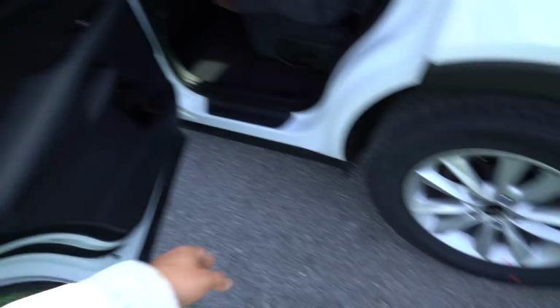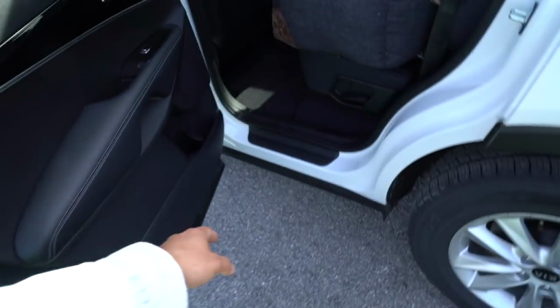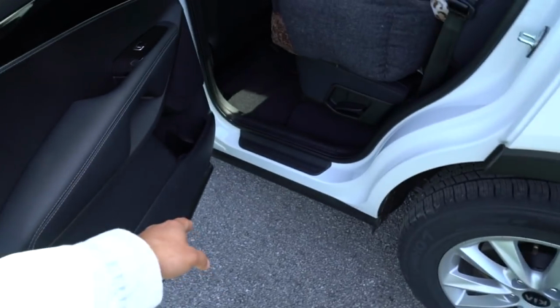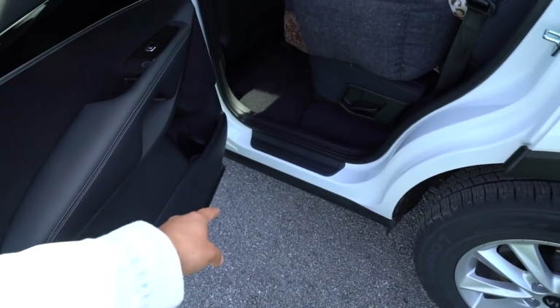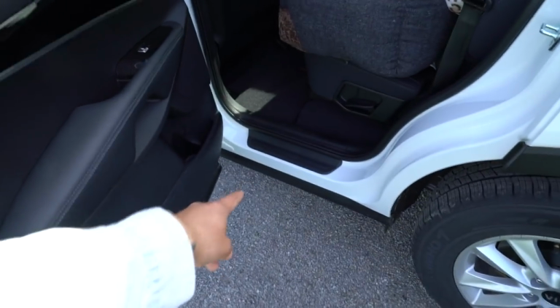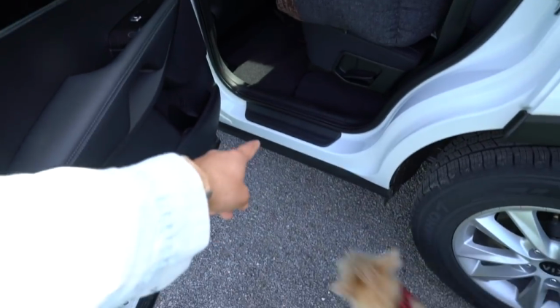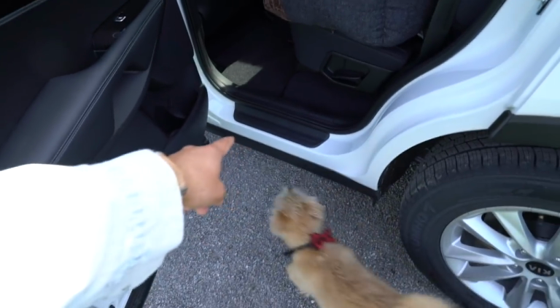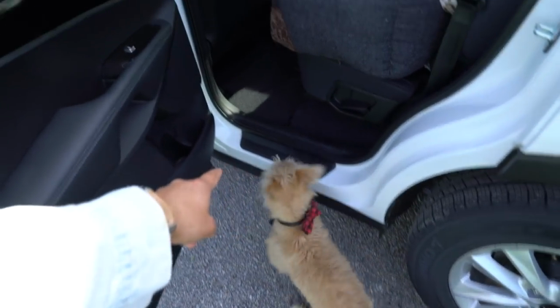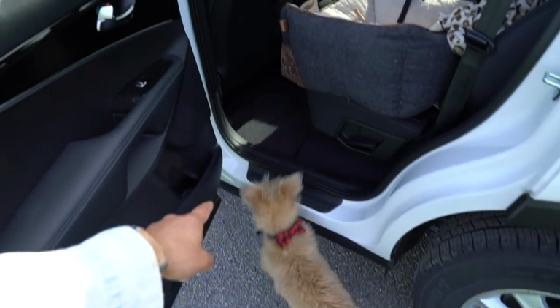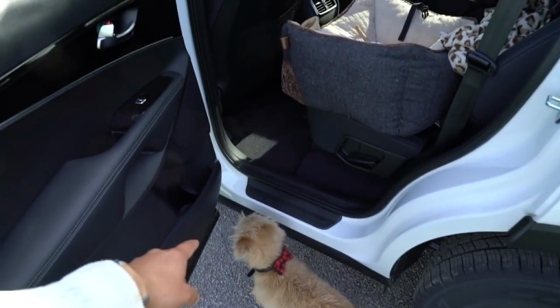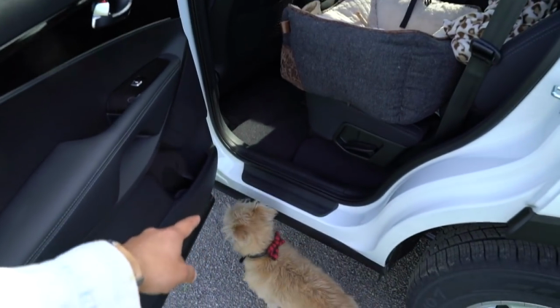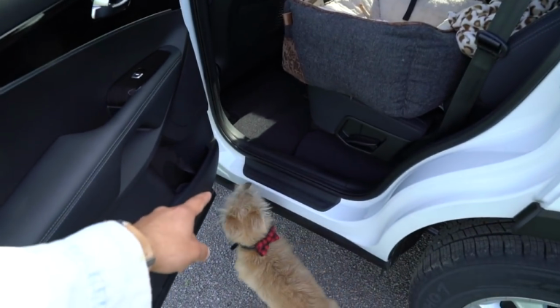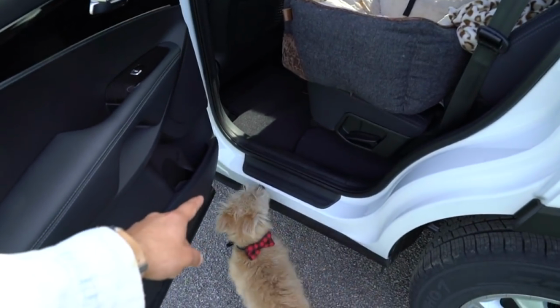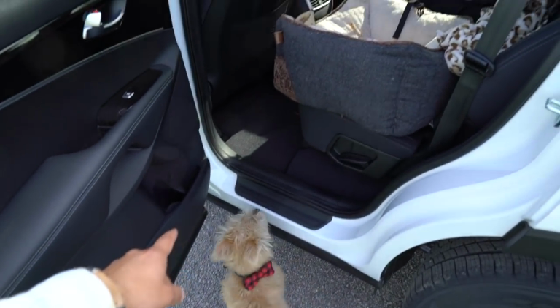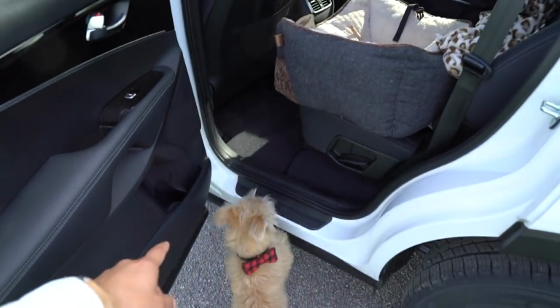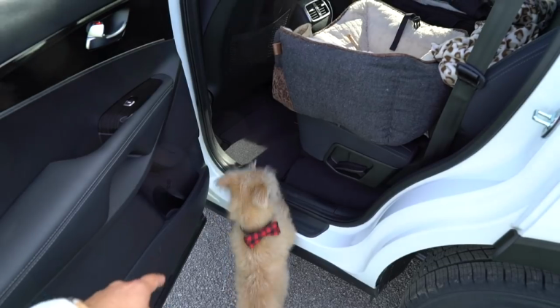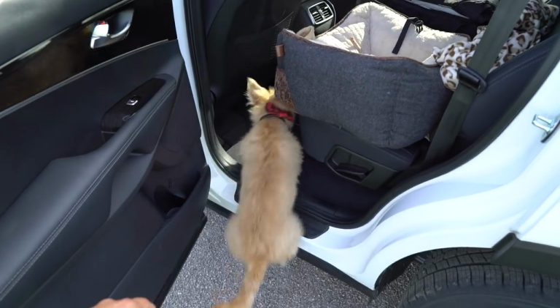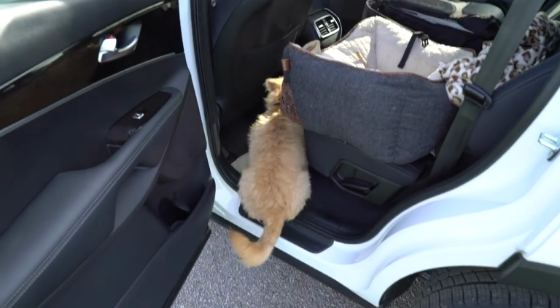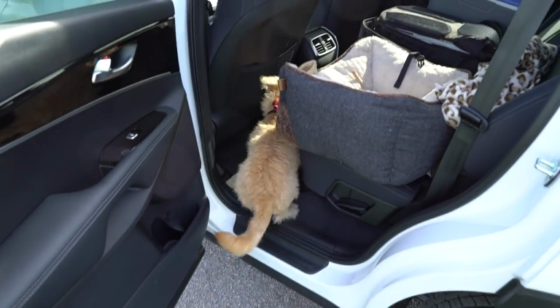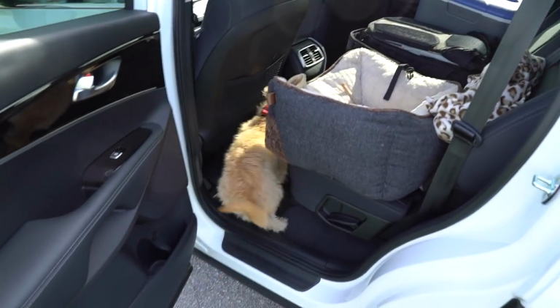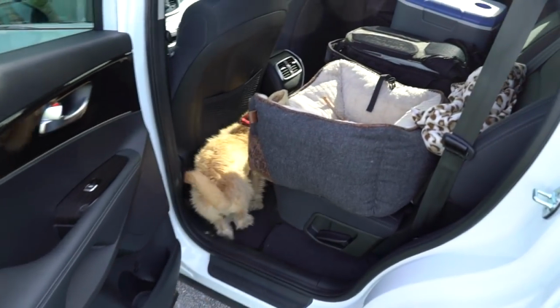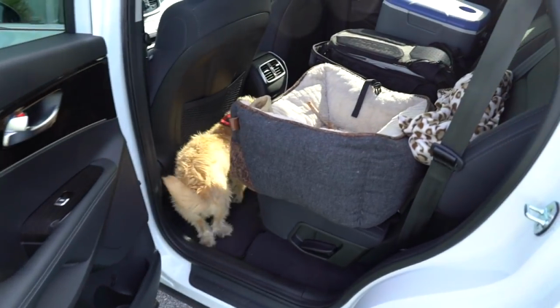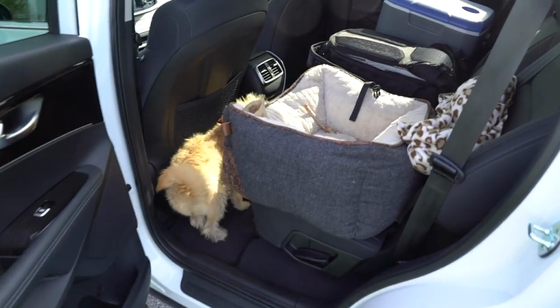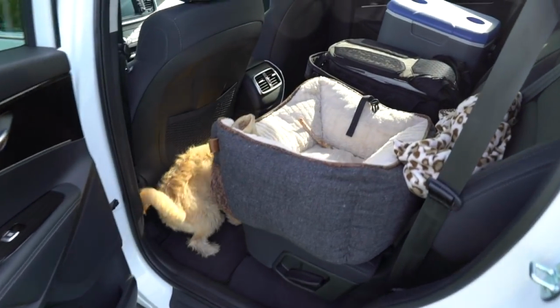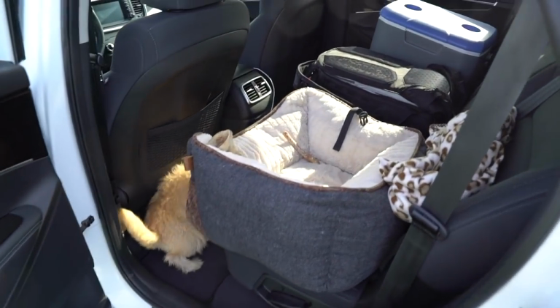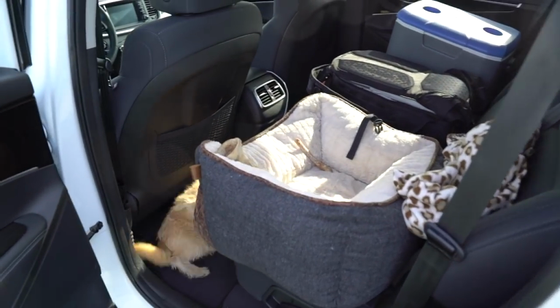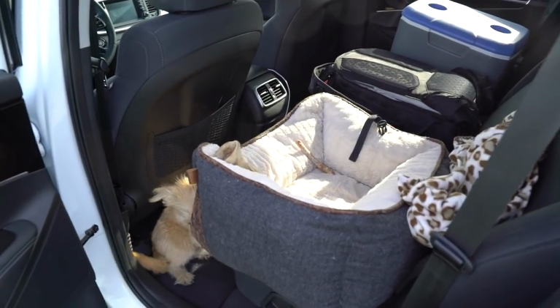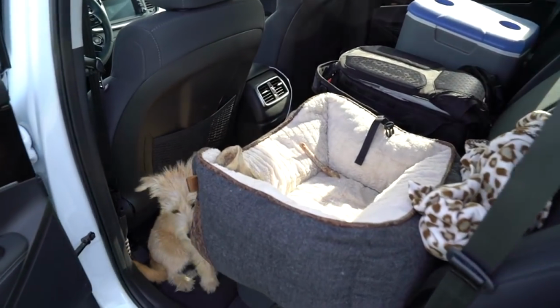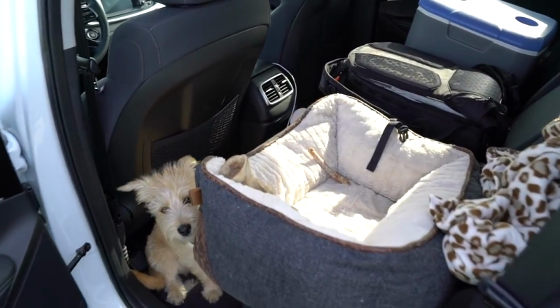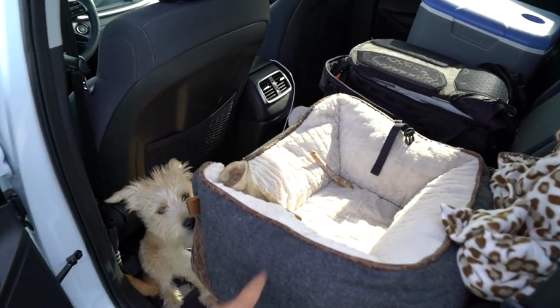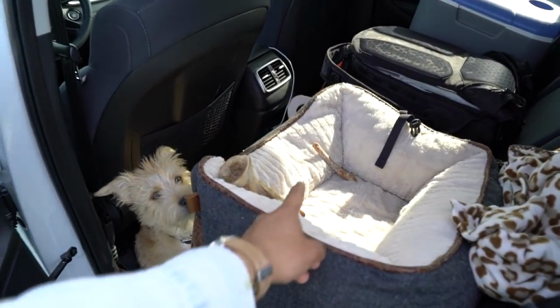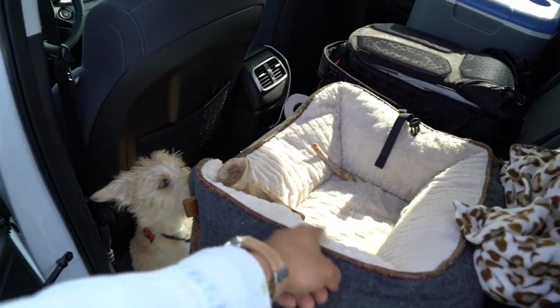Come on, go up! Up! Good boy! Go on, up!